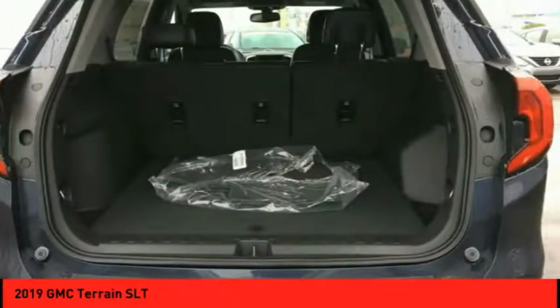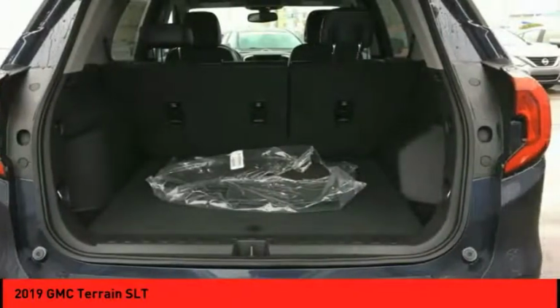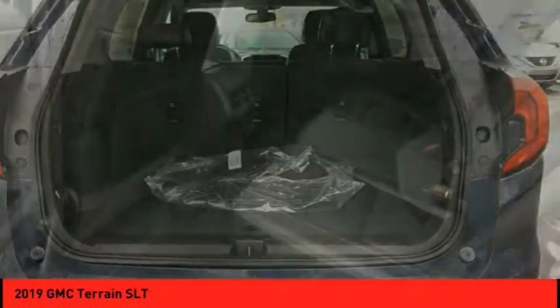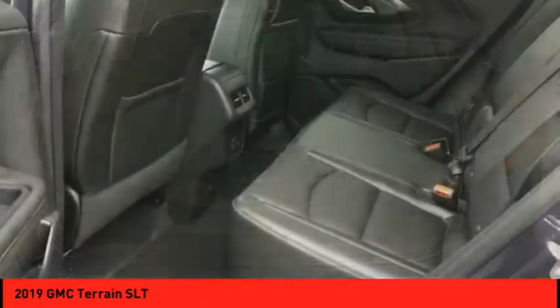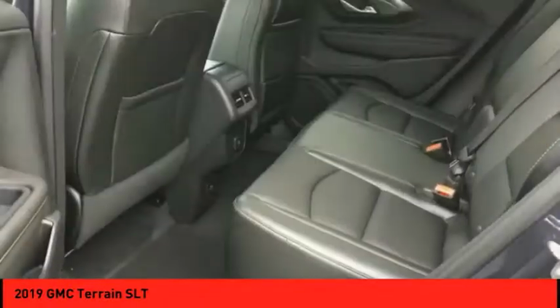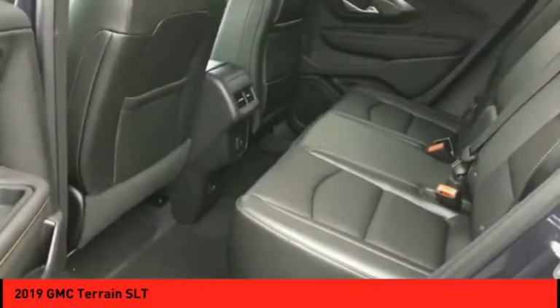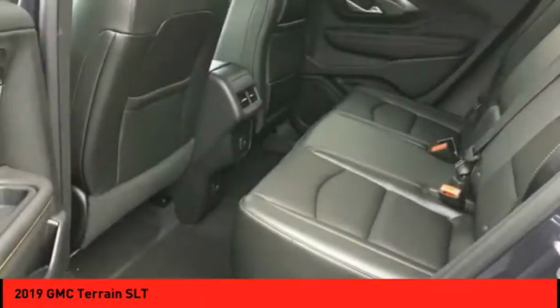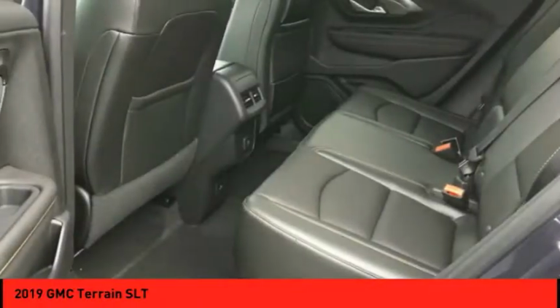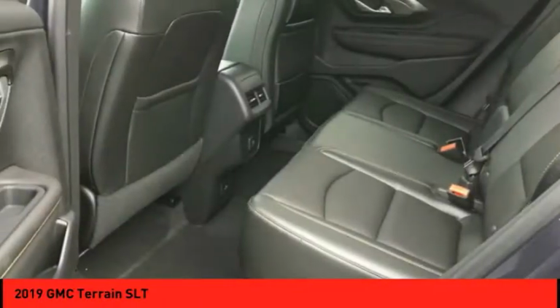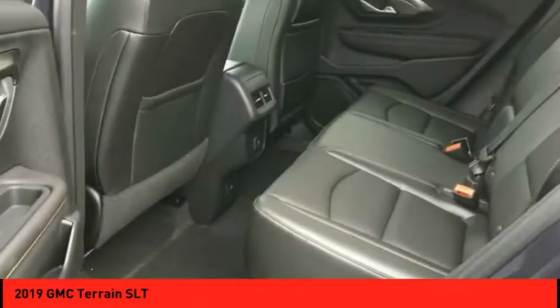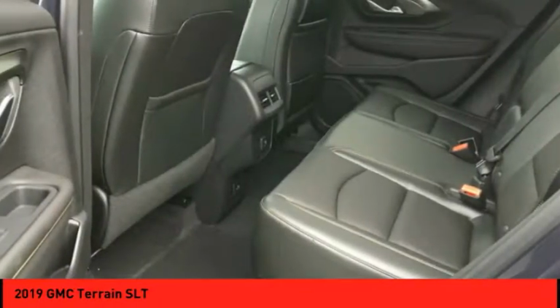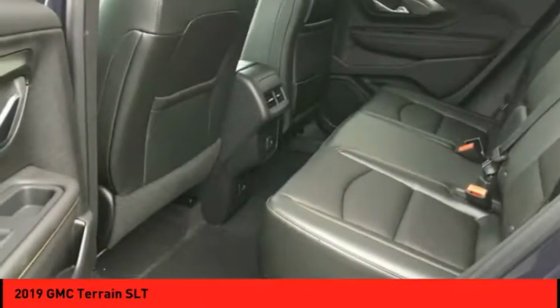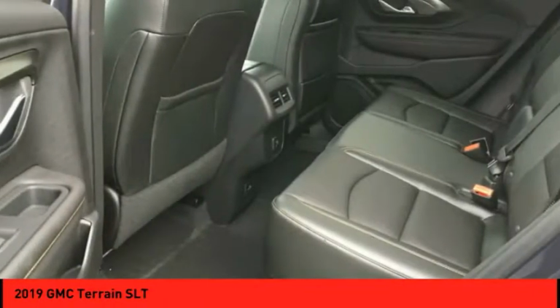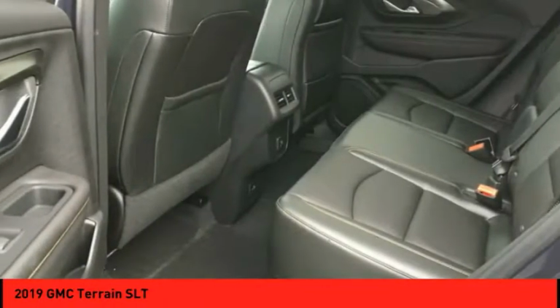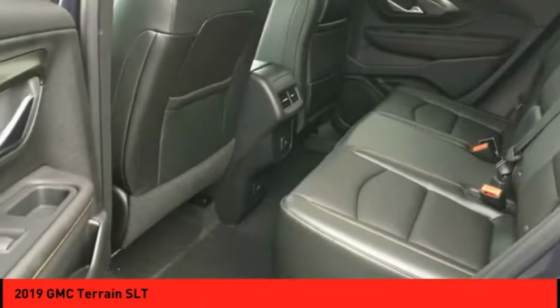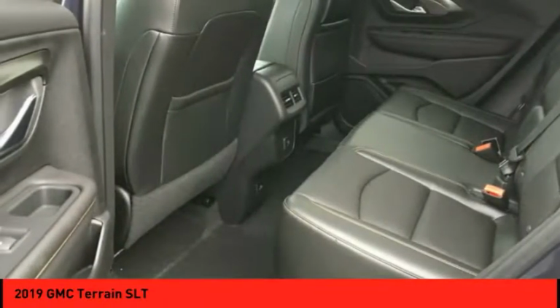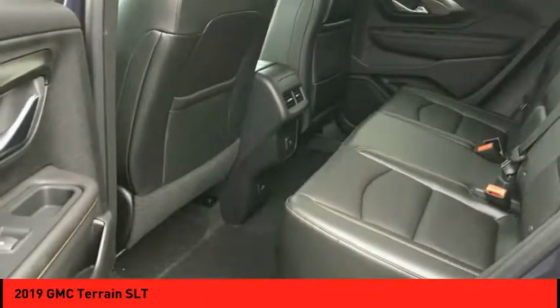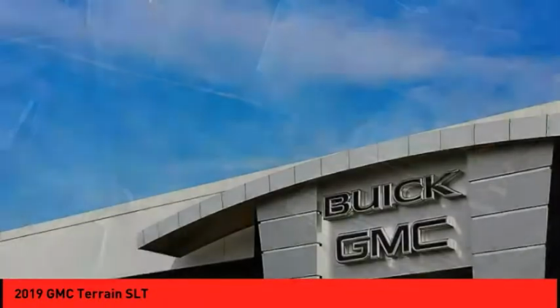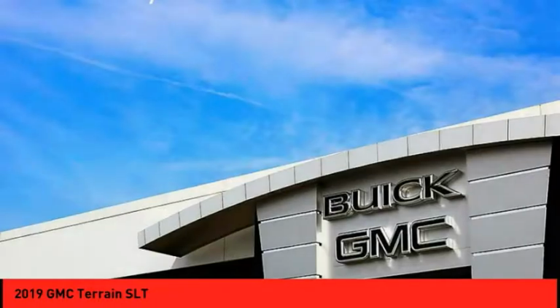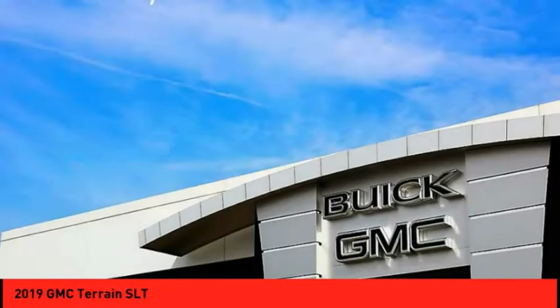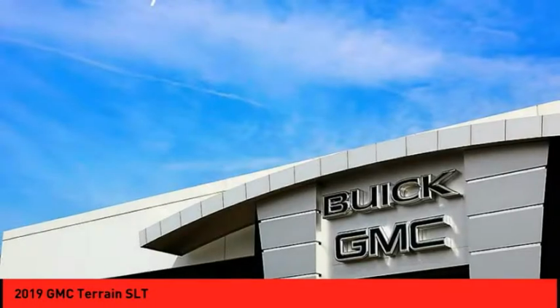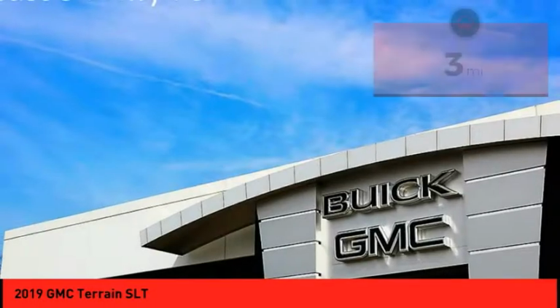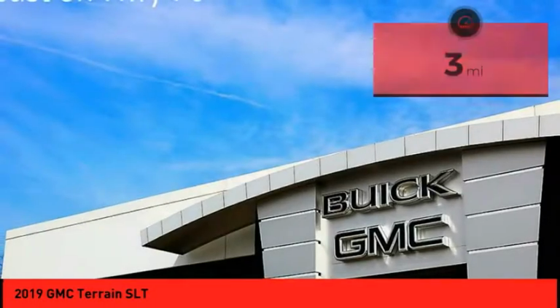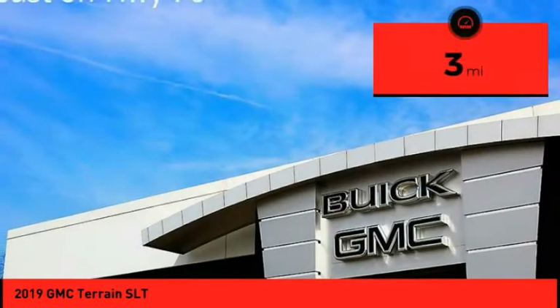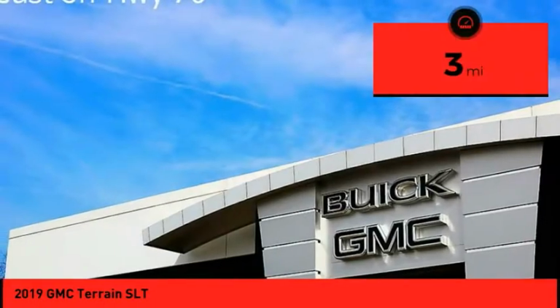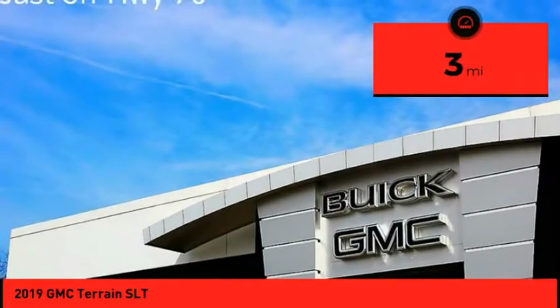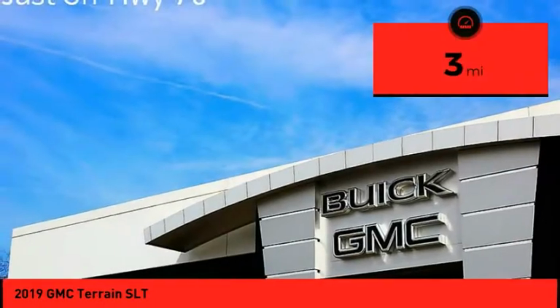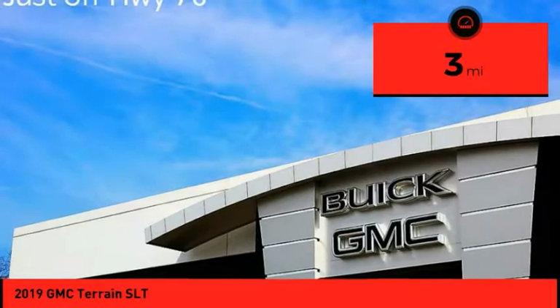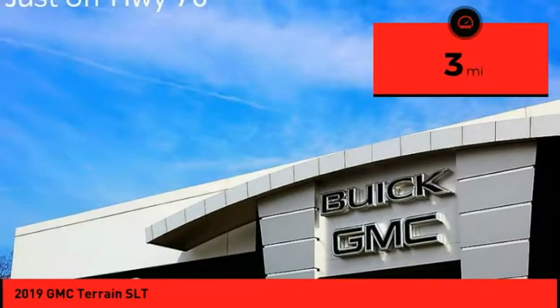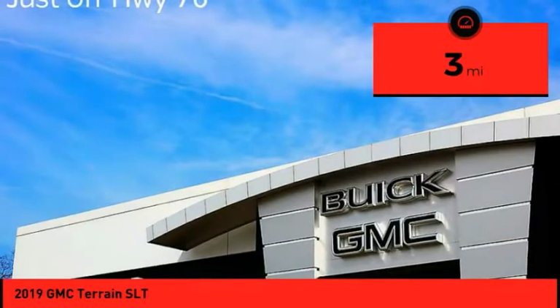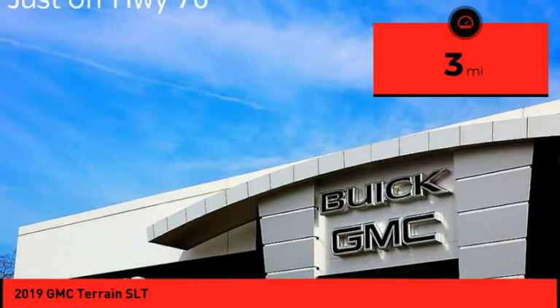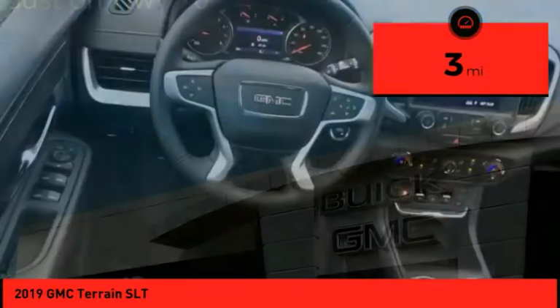And an EPA estimated 32 highway MPG is not bad either. This vehicle has less than 100 miles.